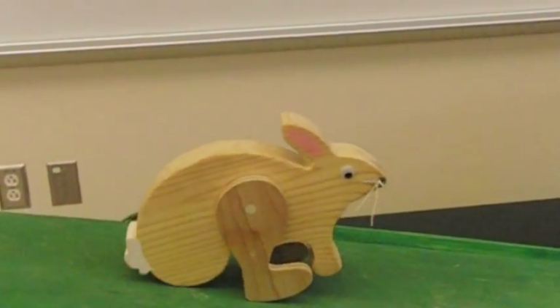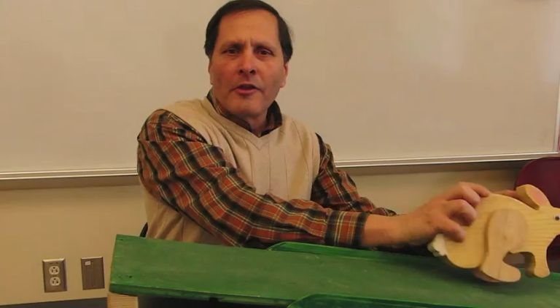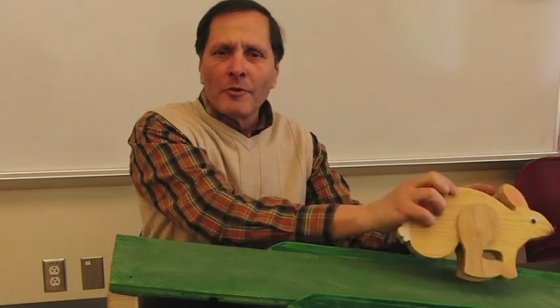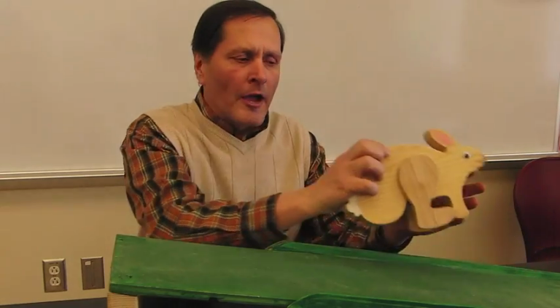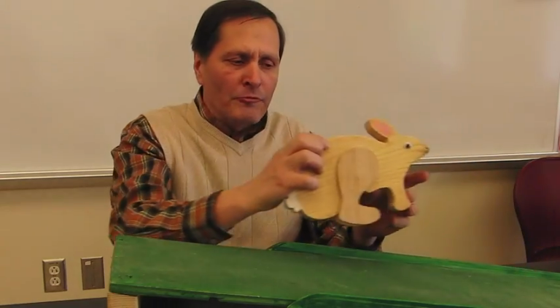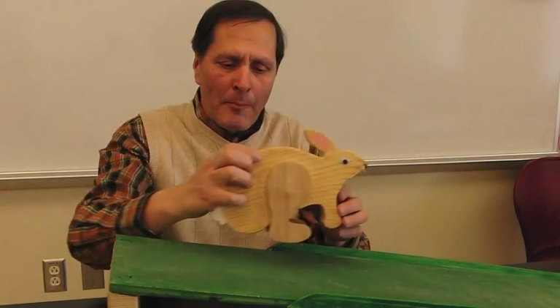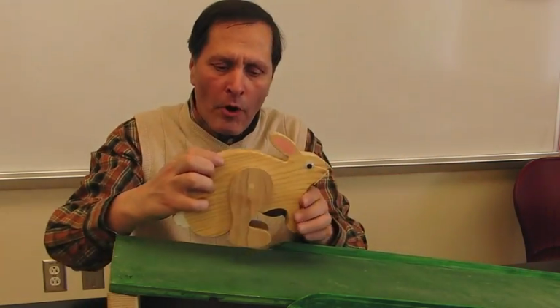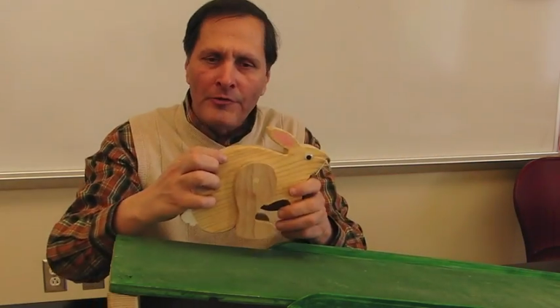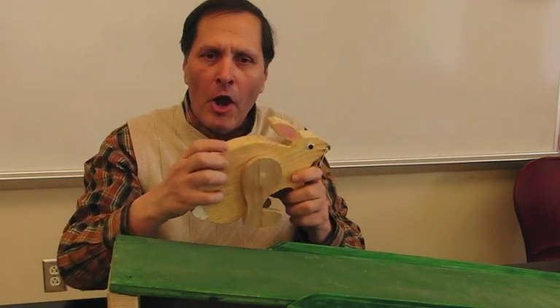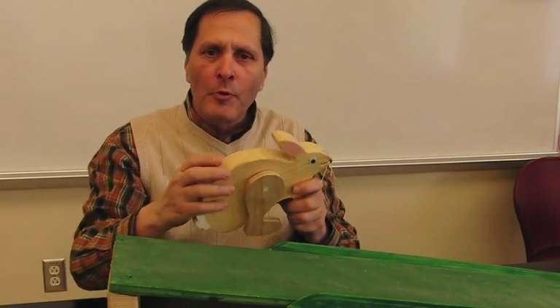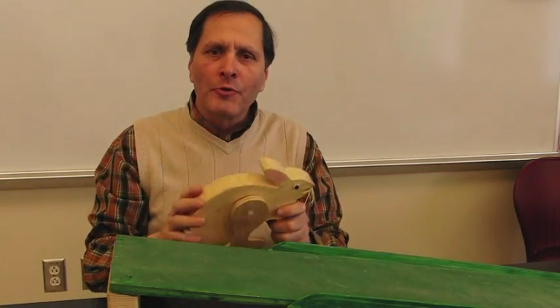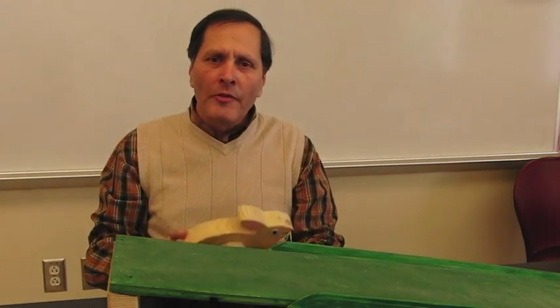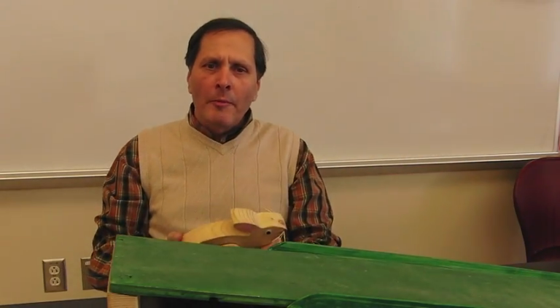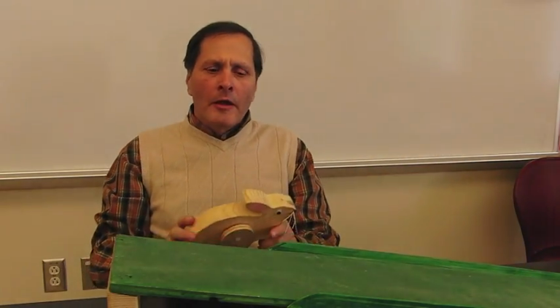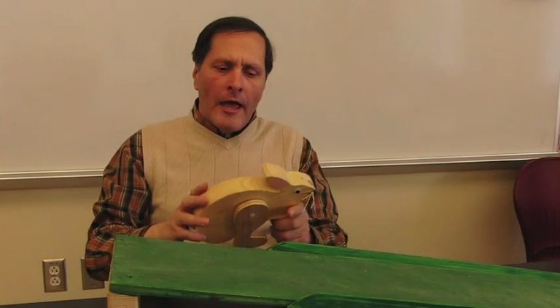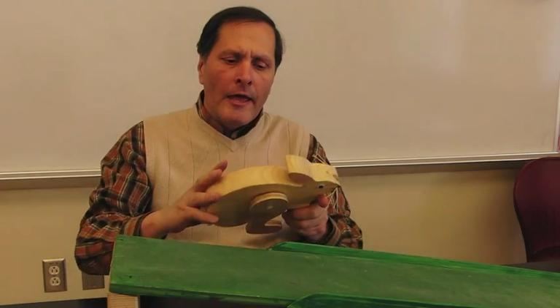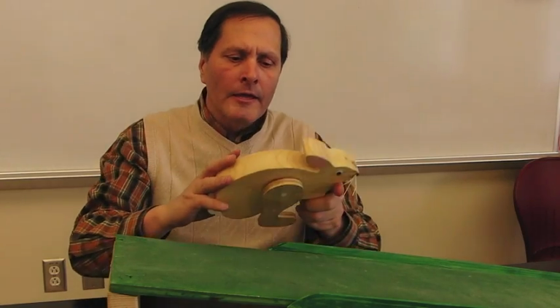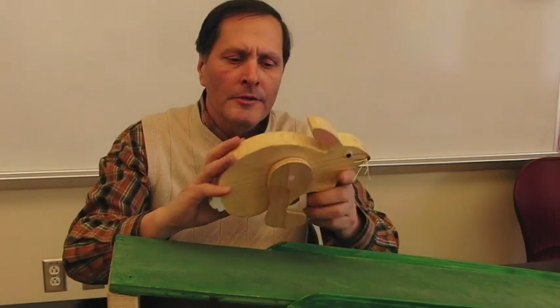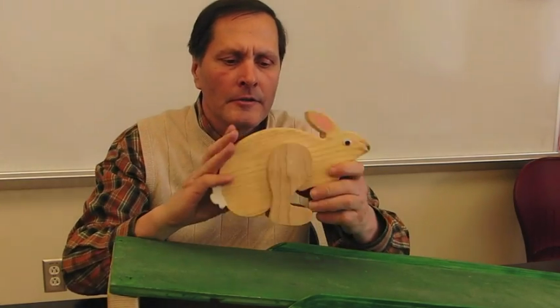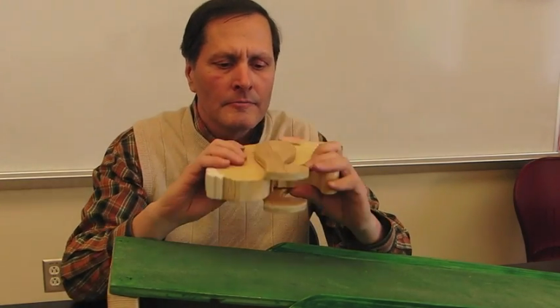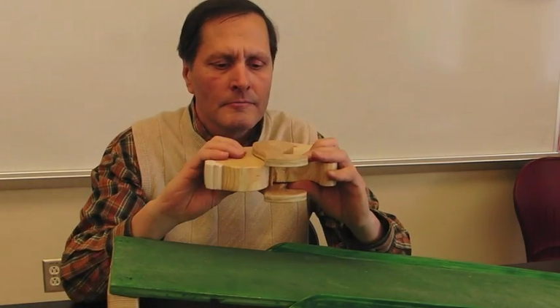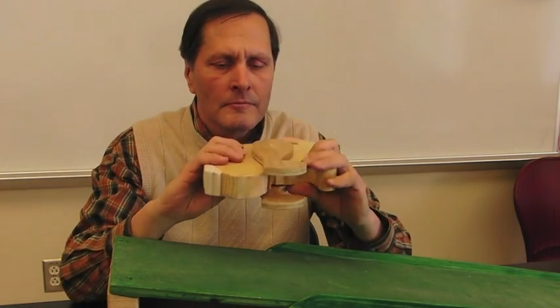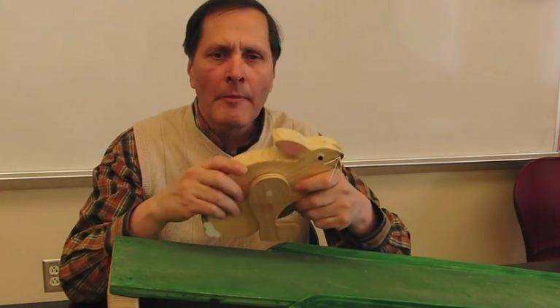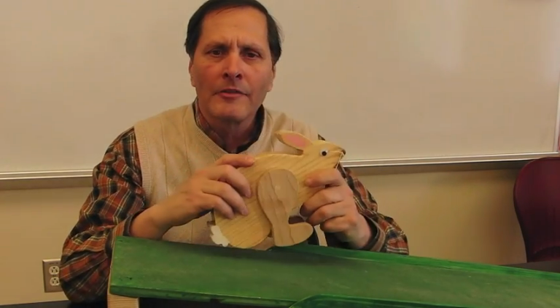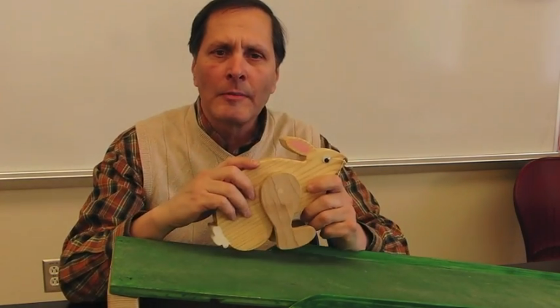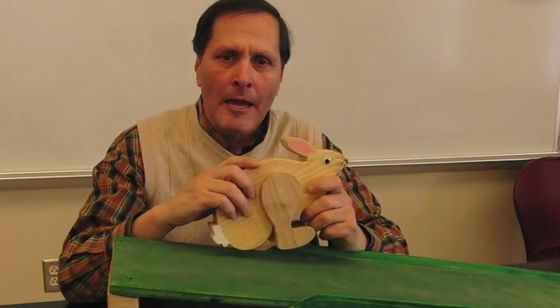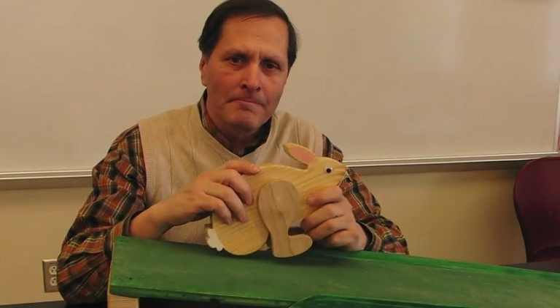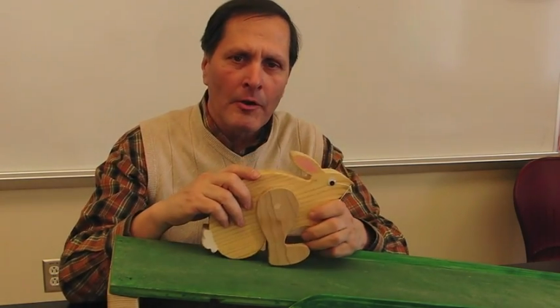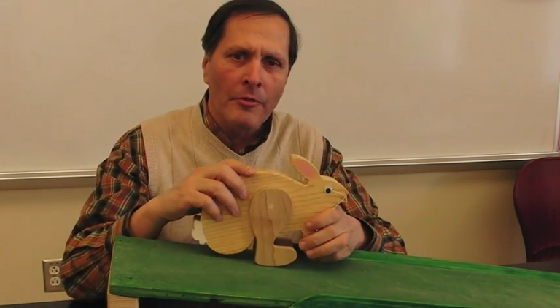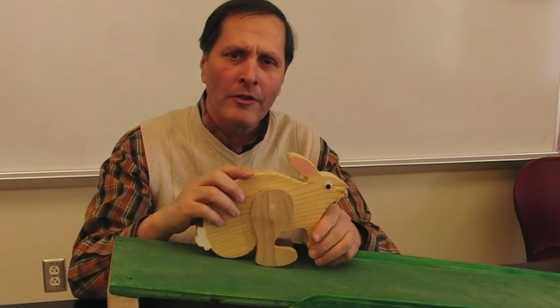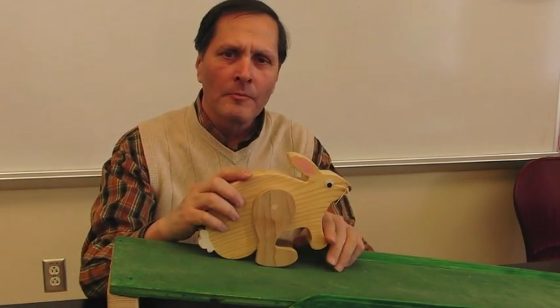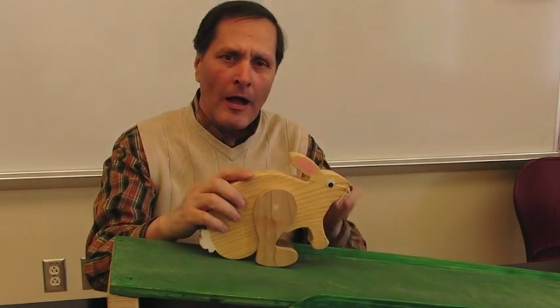These are my ramp walkers. I hope you enjoyed them and come back and see me again. Thank you, bye.